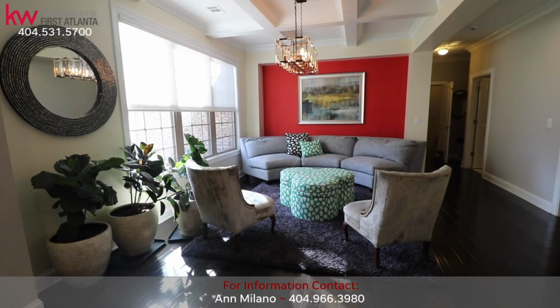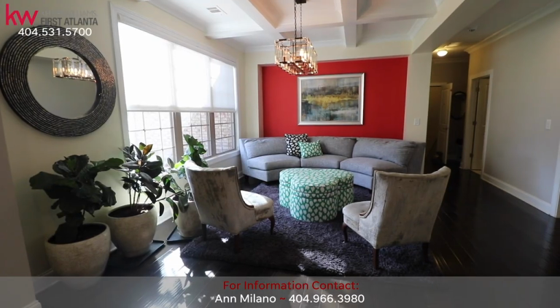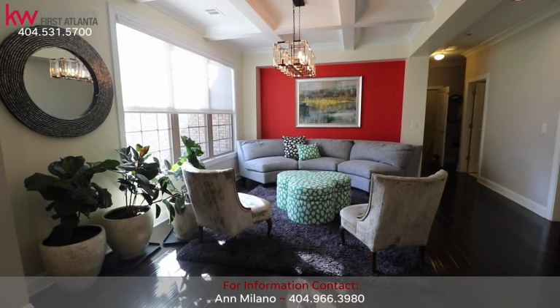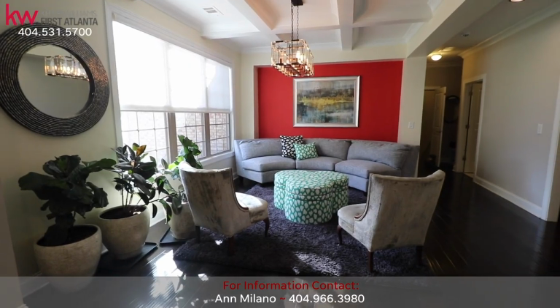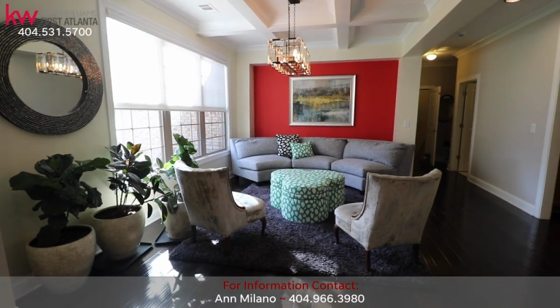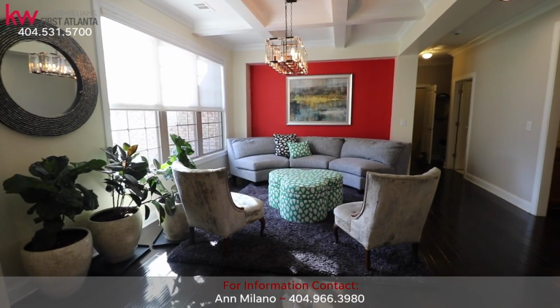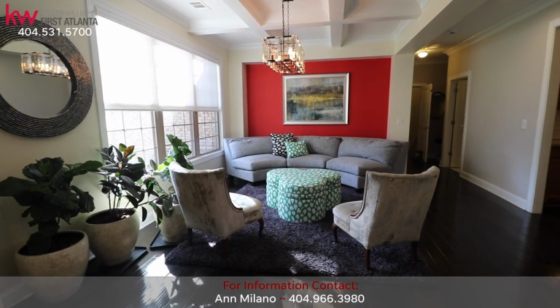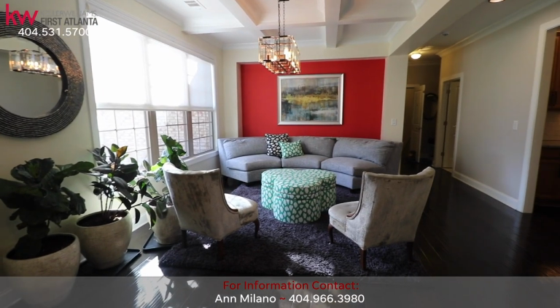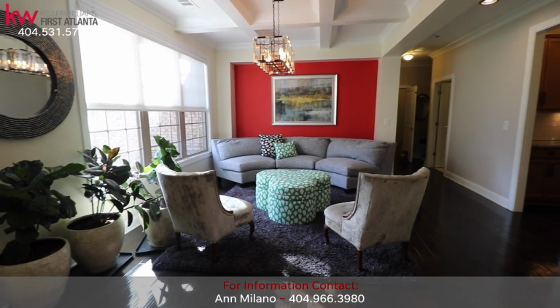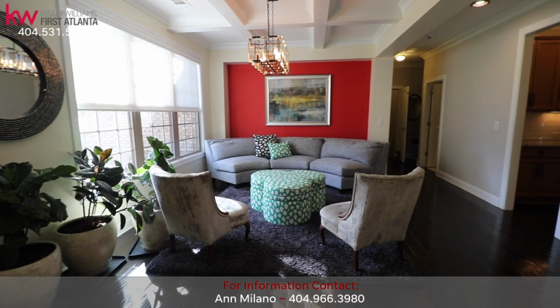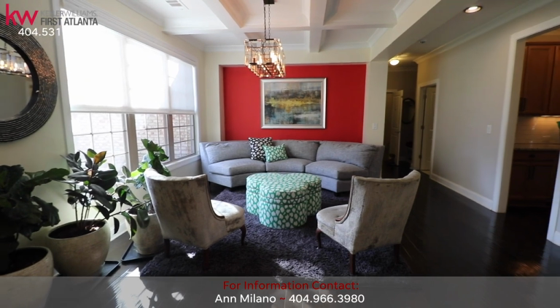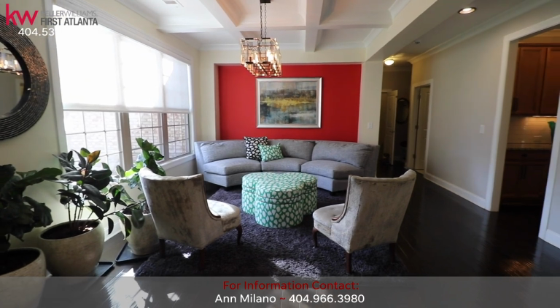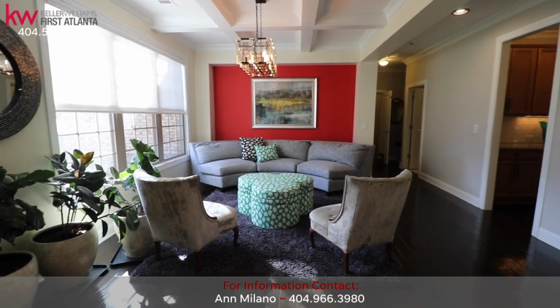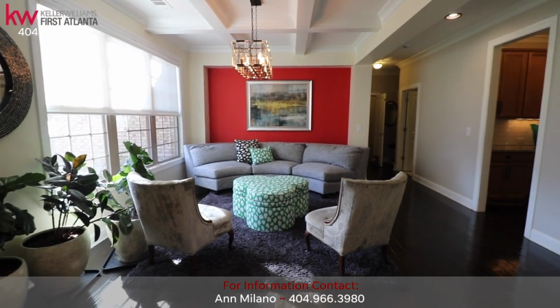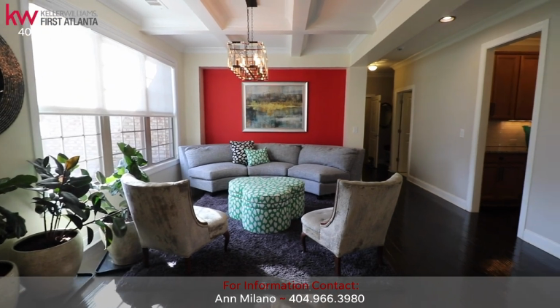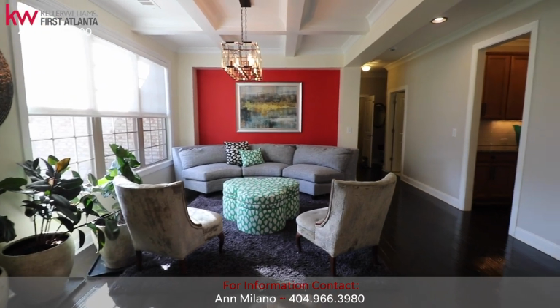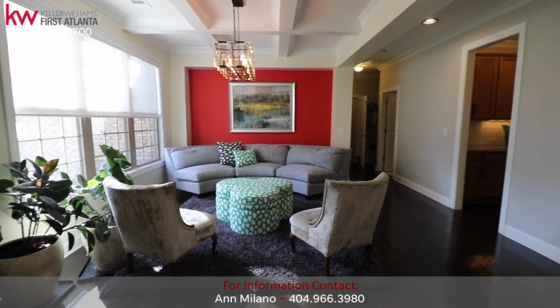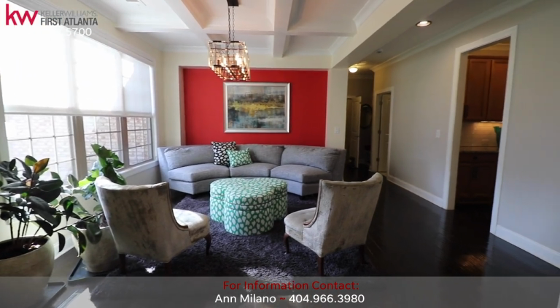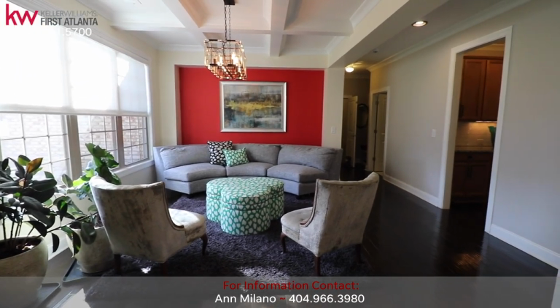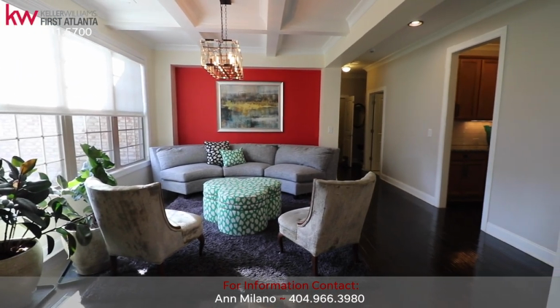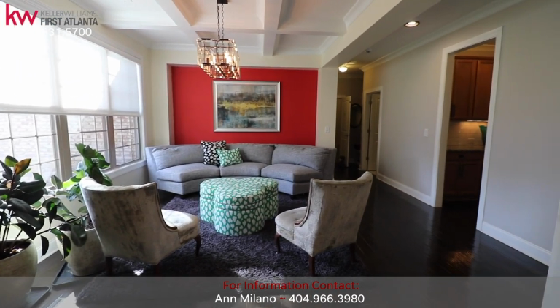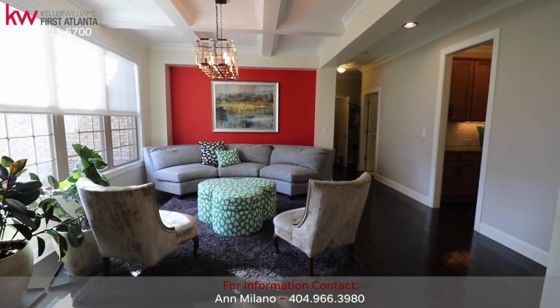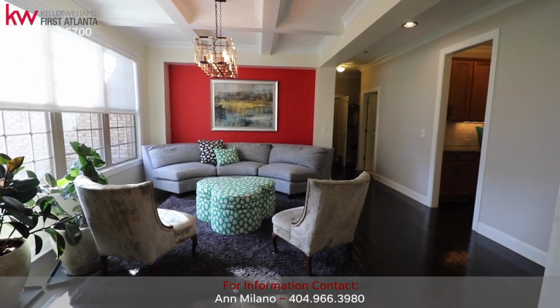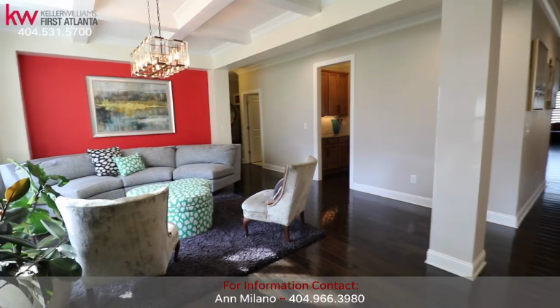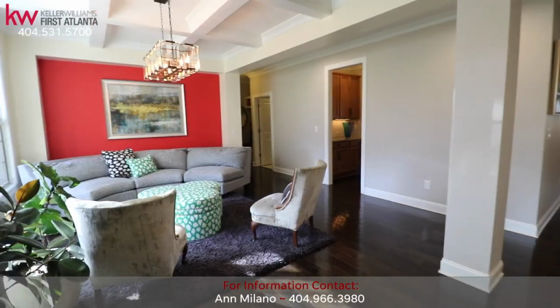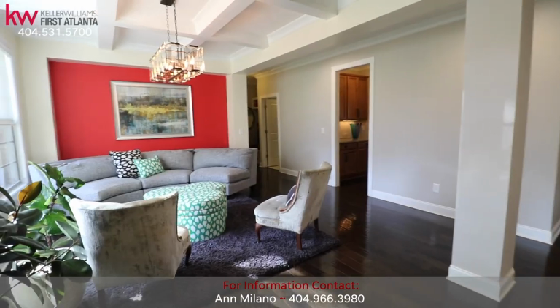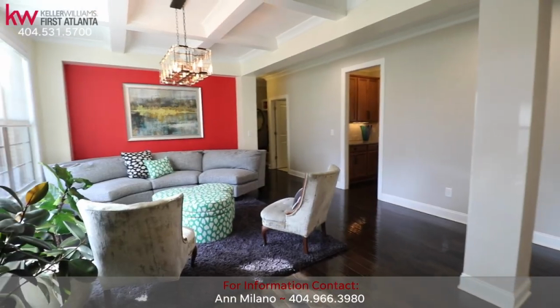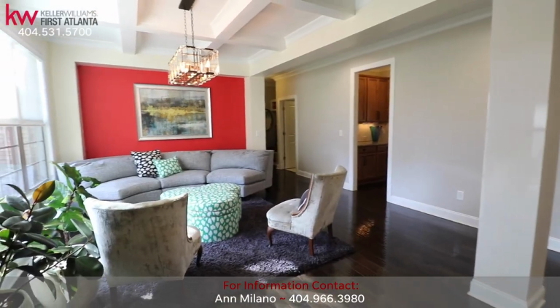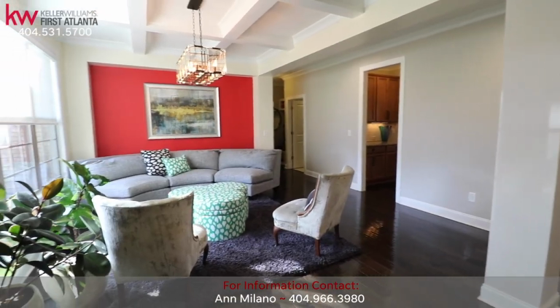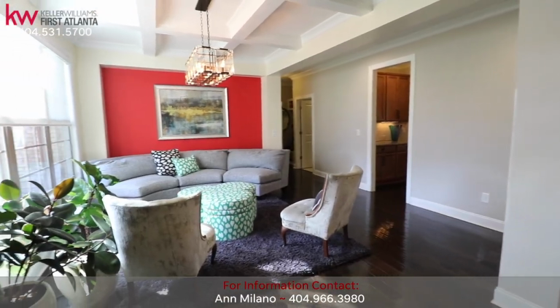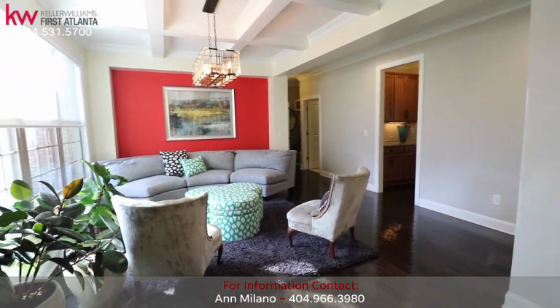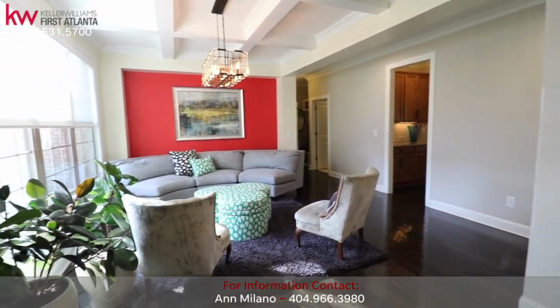To the left as you enter is the banquet-sized formal dining room with coffered ceiling, perfect for those weekend dinner parties.